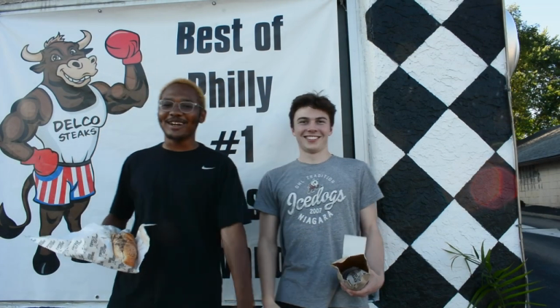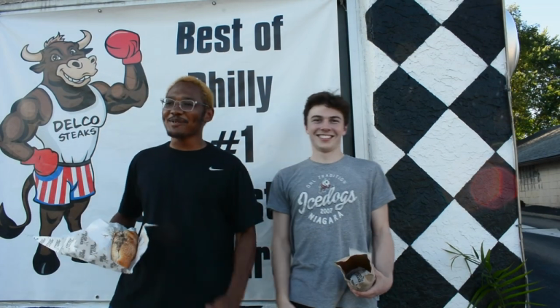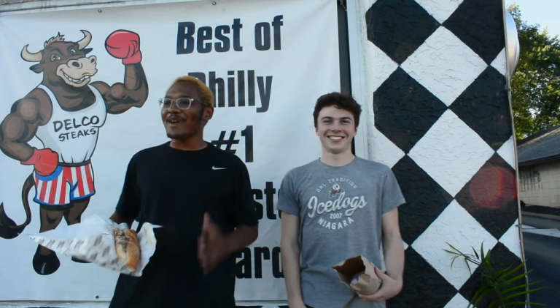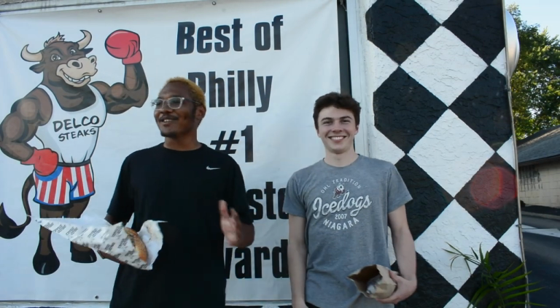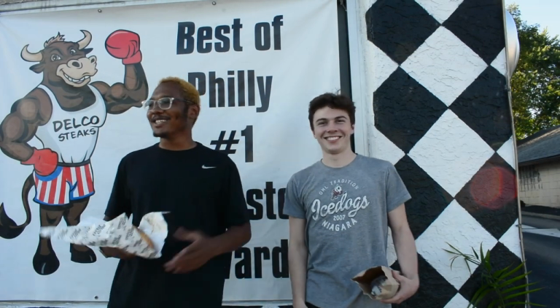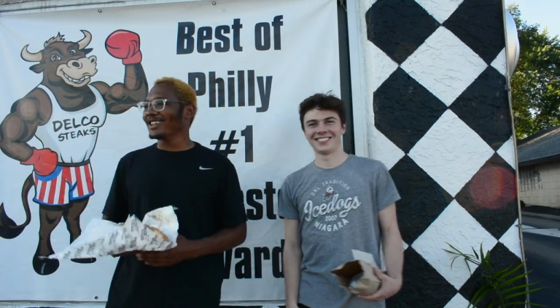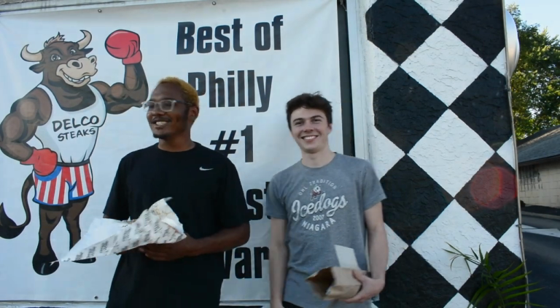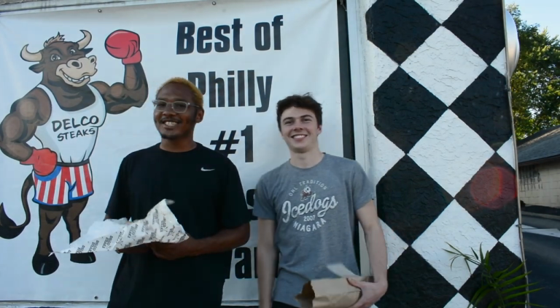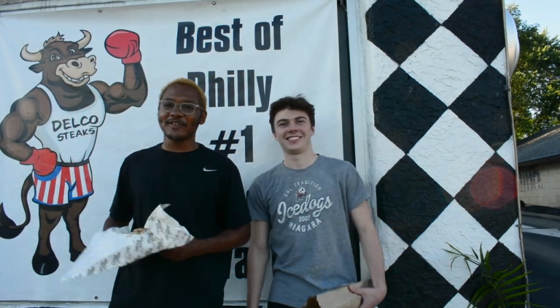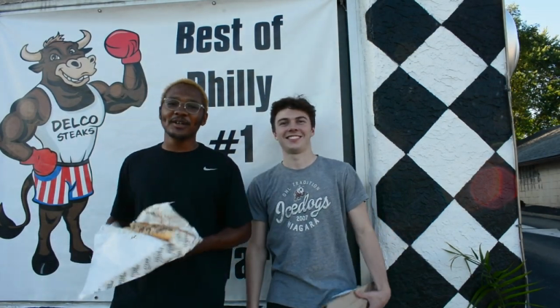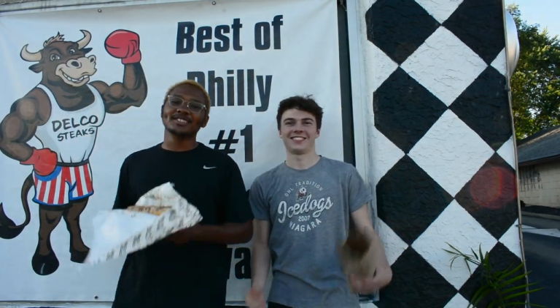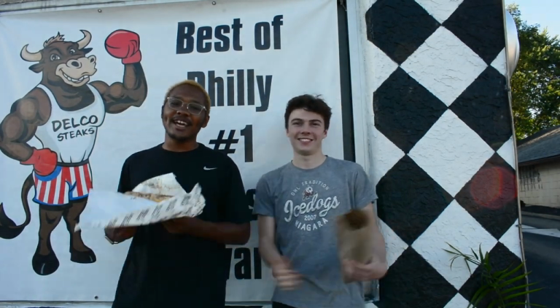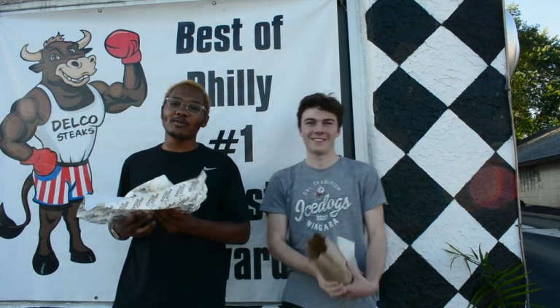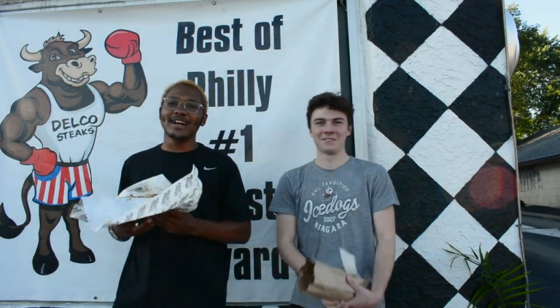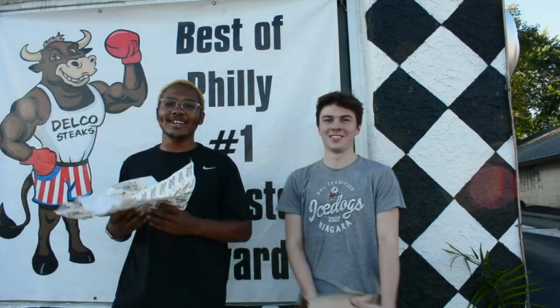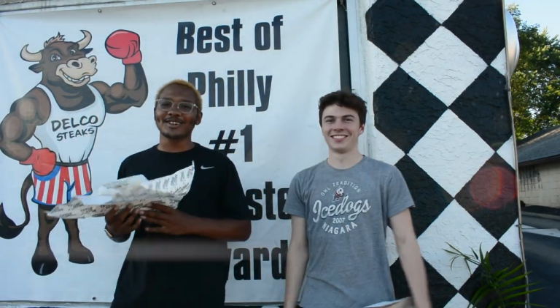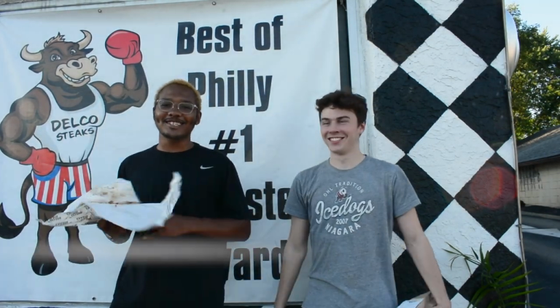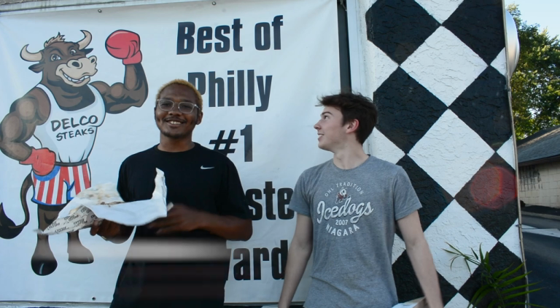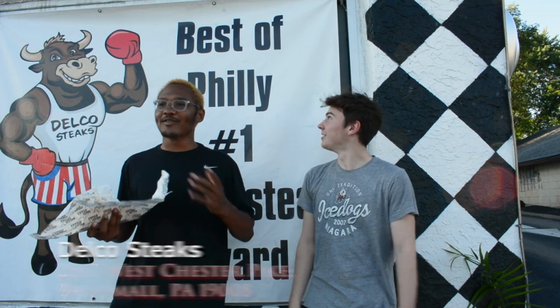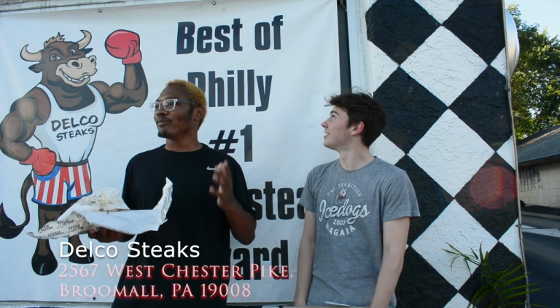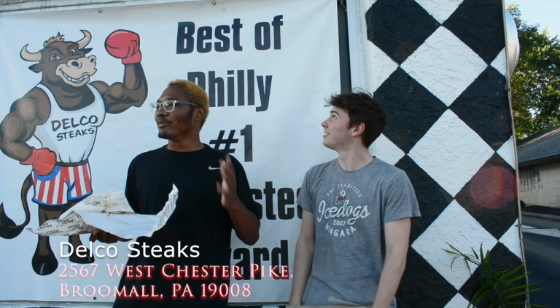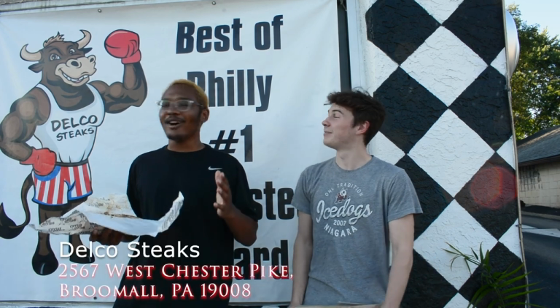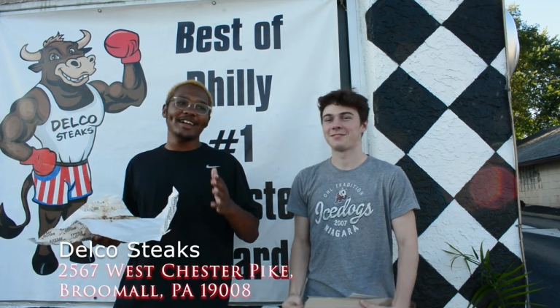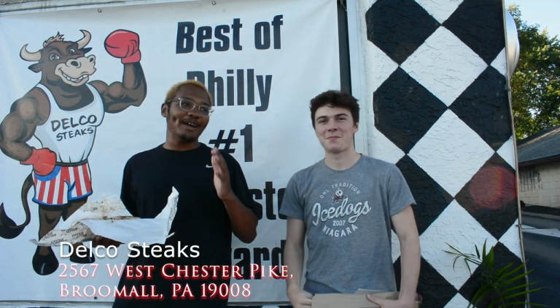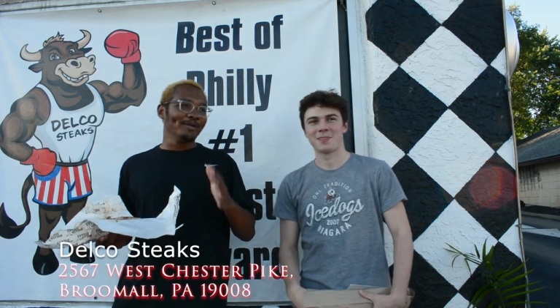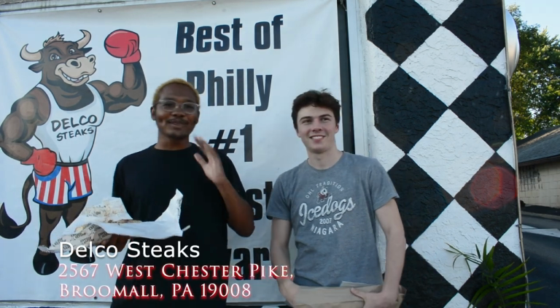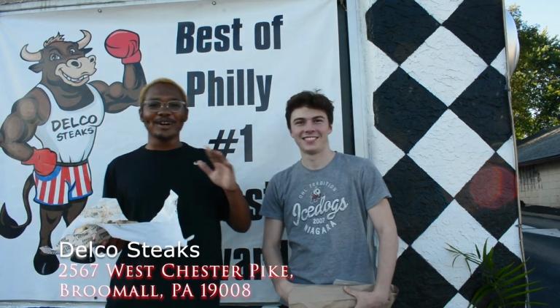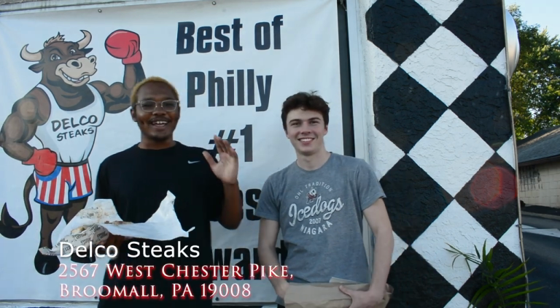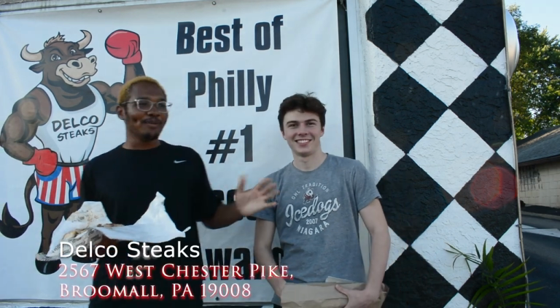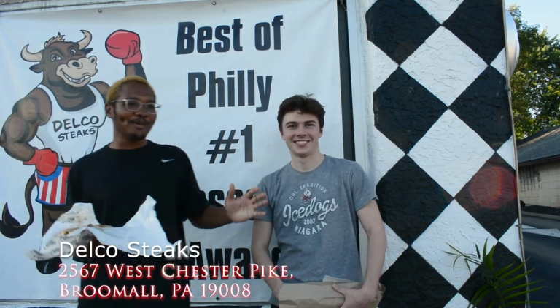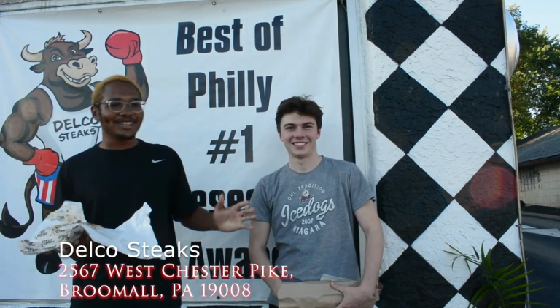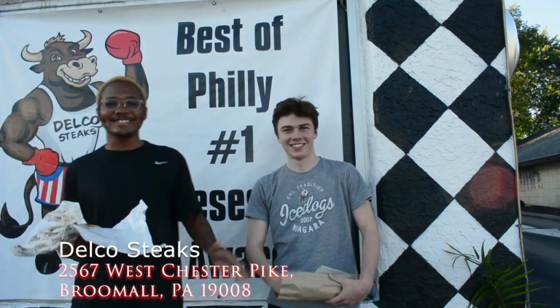What's up, Jan Army? We're back for another cheesesteak review. Today we're at Delco Steaks over in Brew Mall, and we brought the boy LP with us.